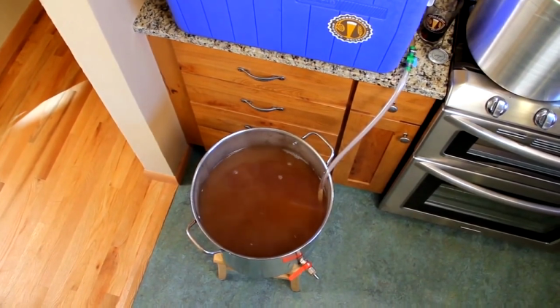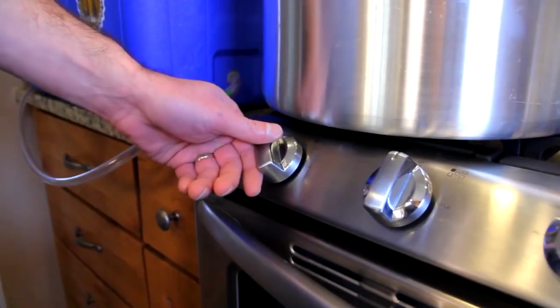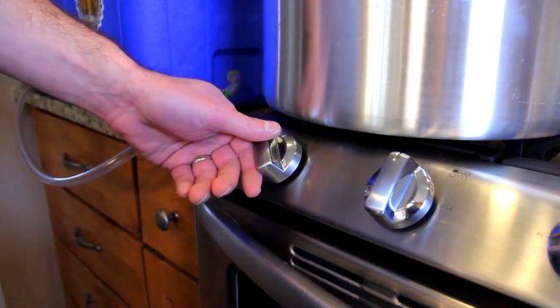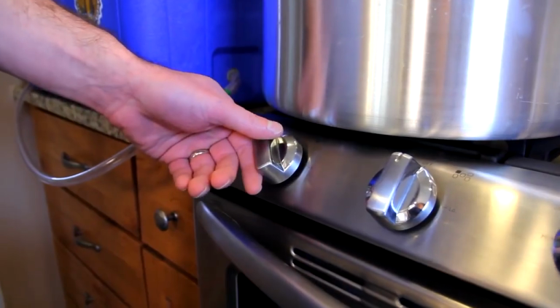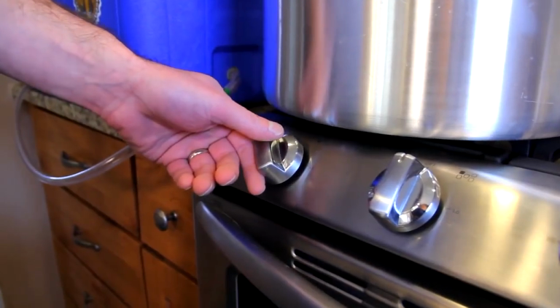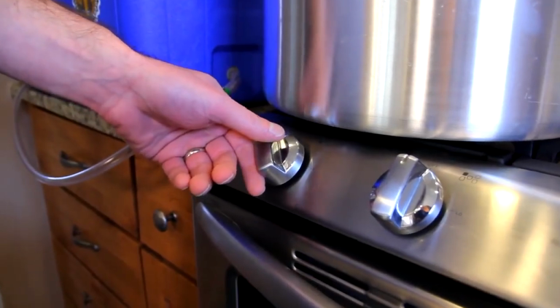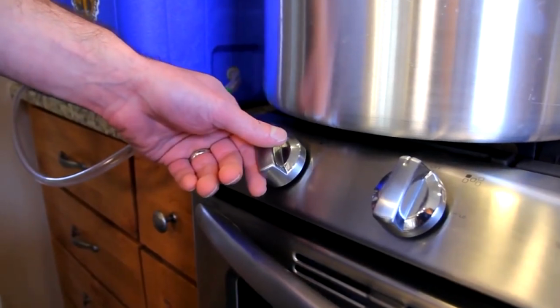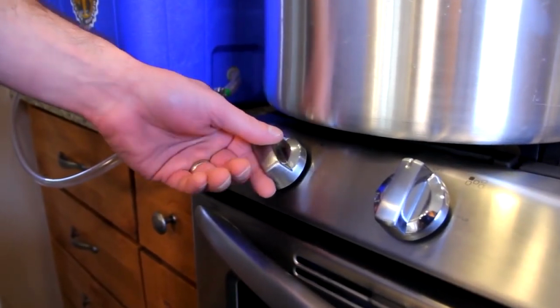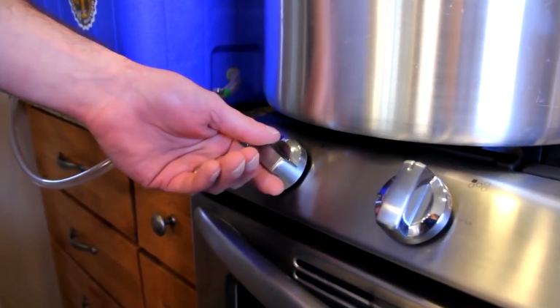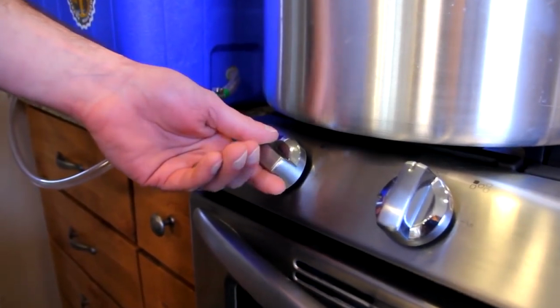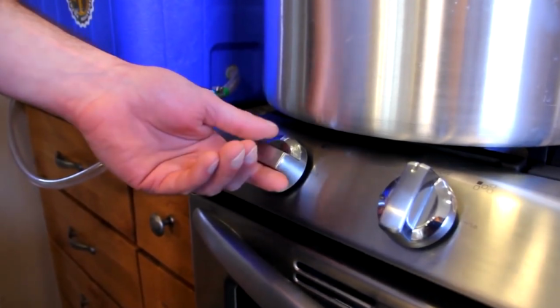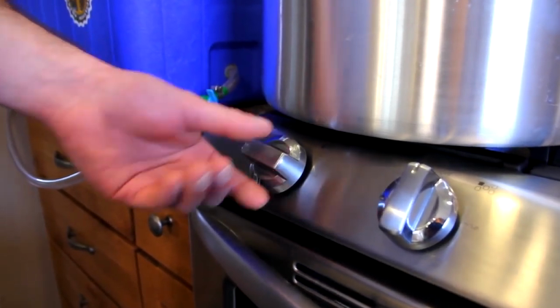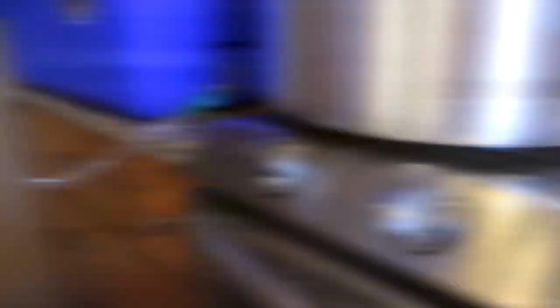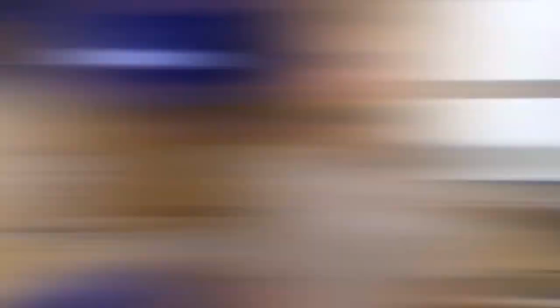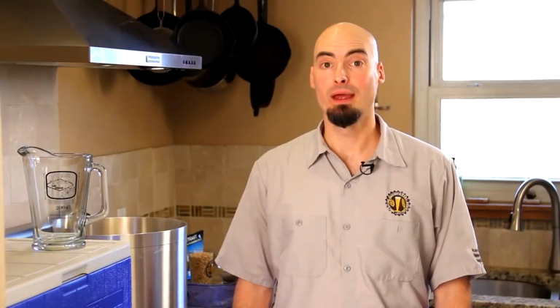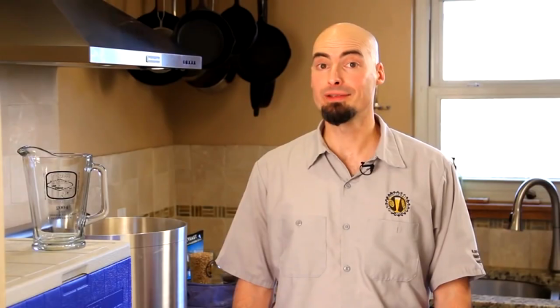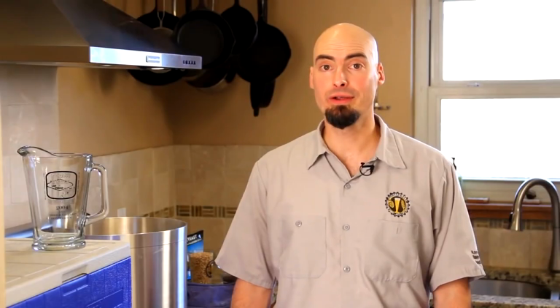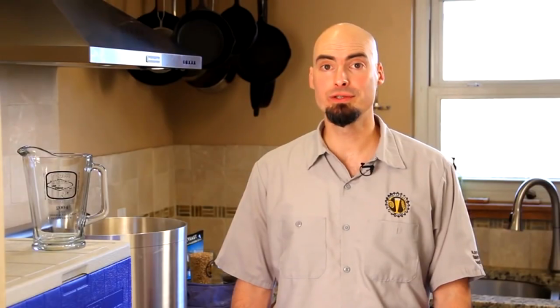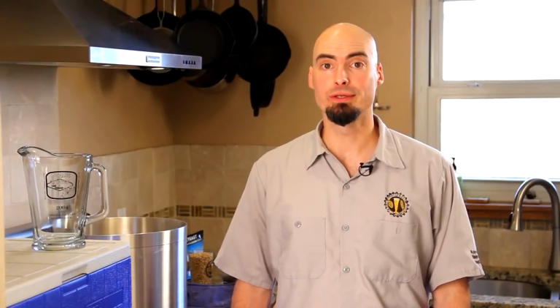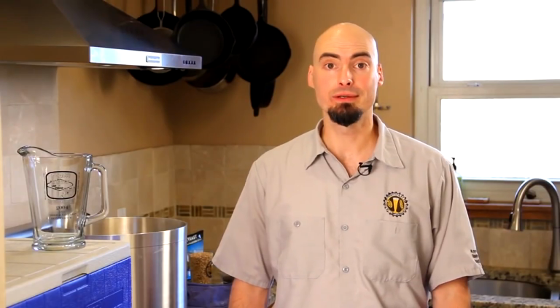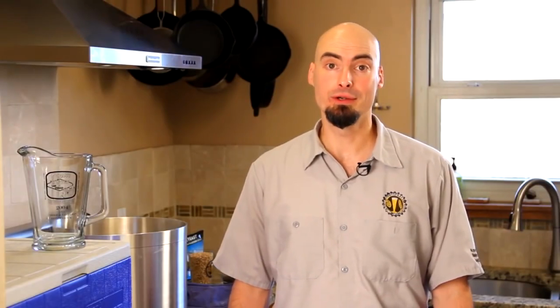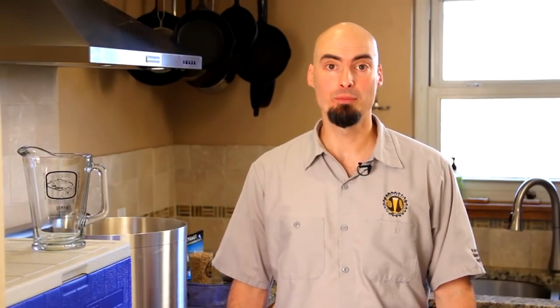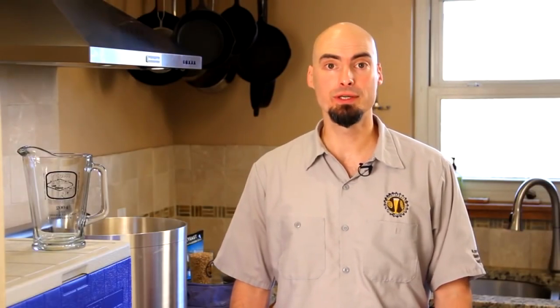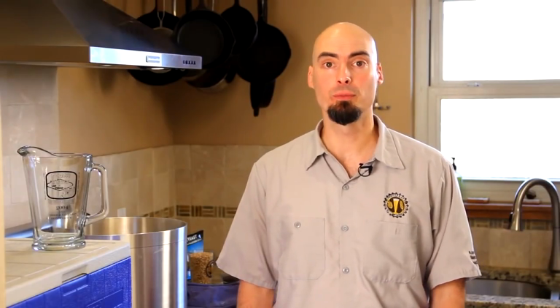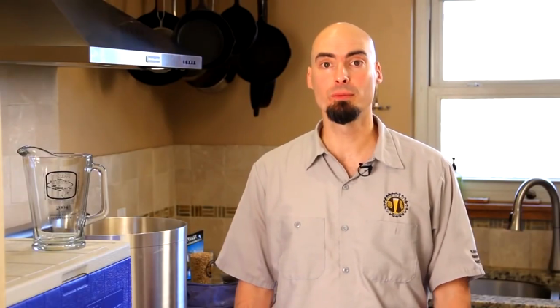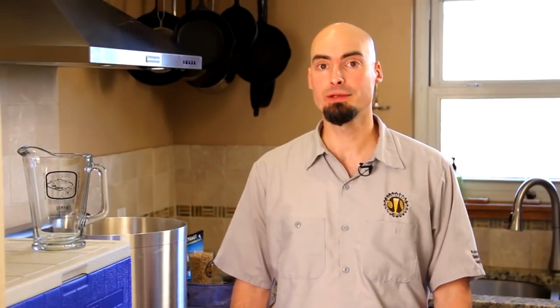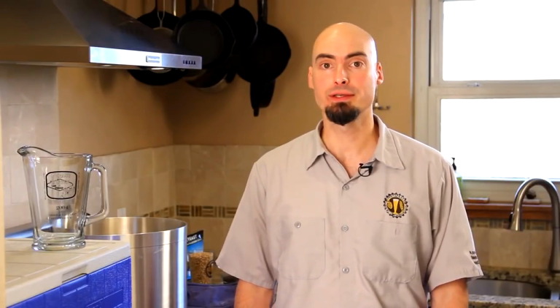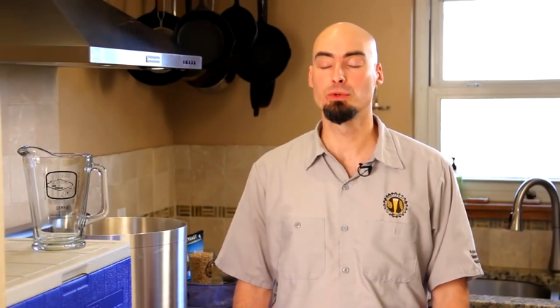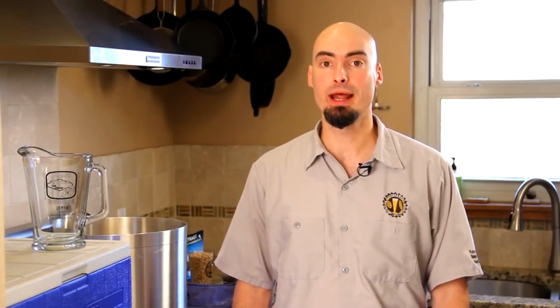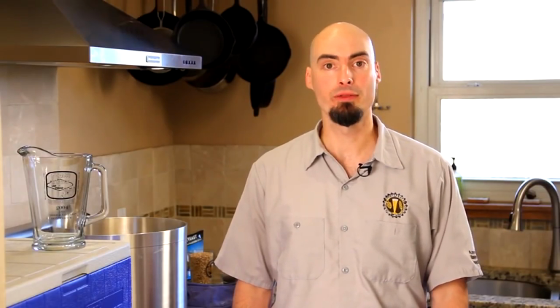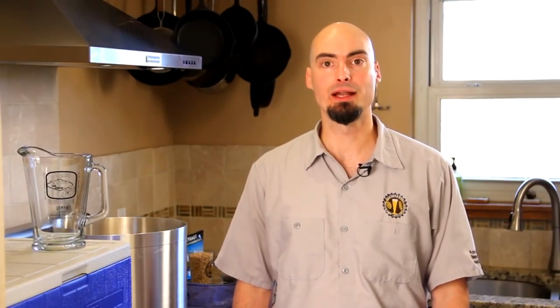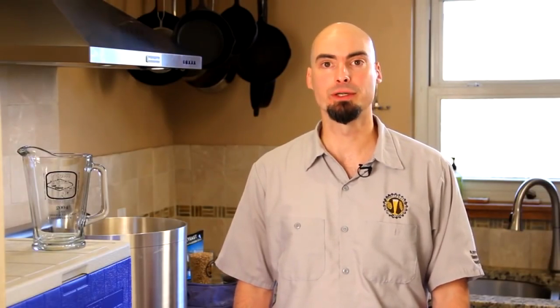If high, increase your boil time to compensate. And that's all there is to it. You can now proceed with the brewing process as you would any other batch of beer.